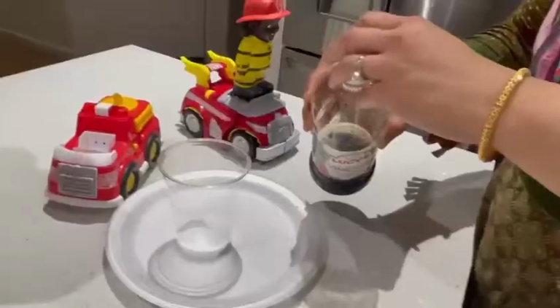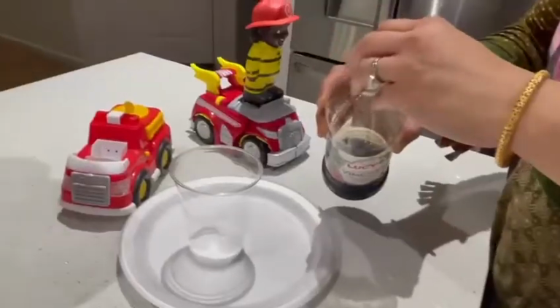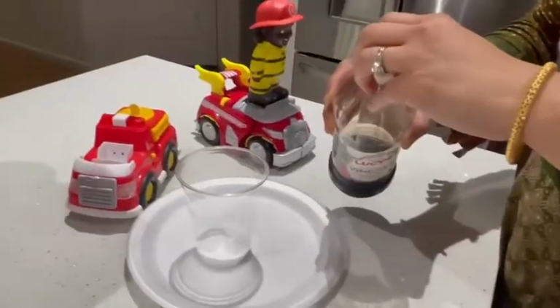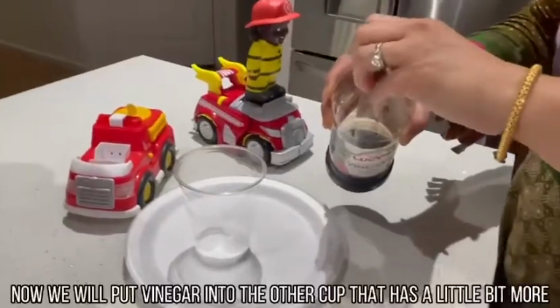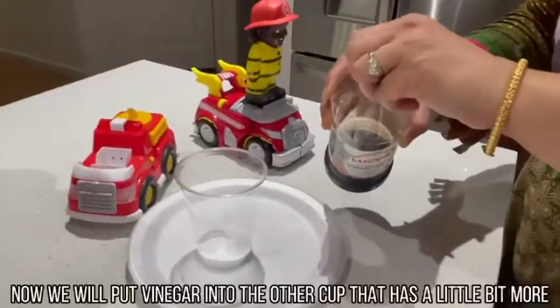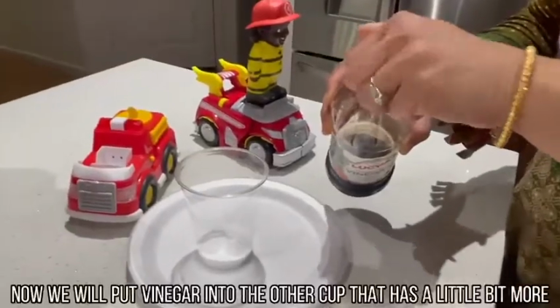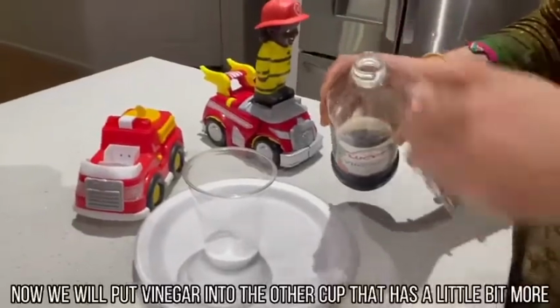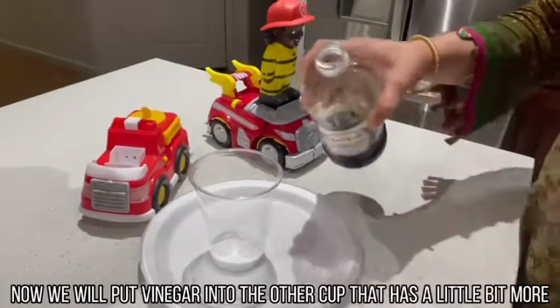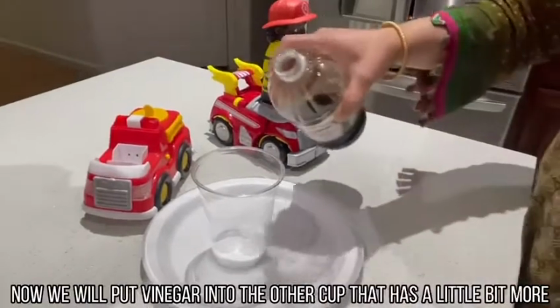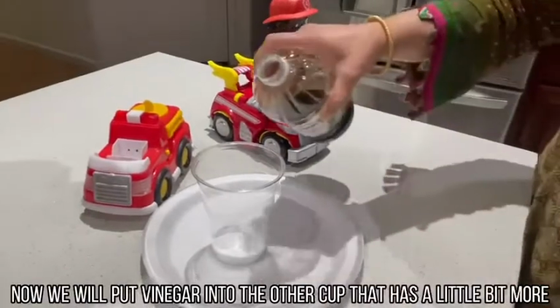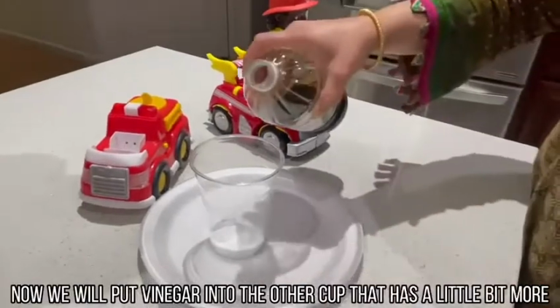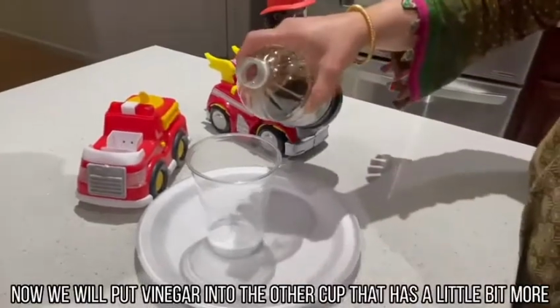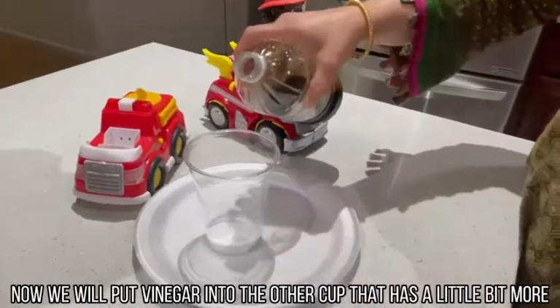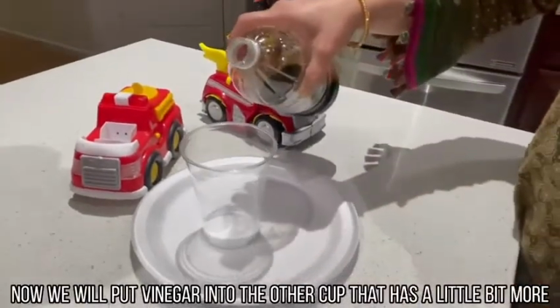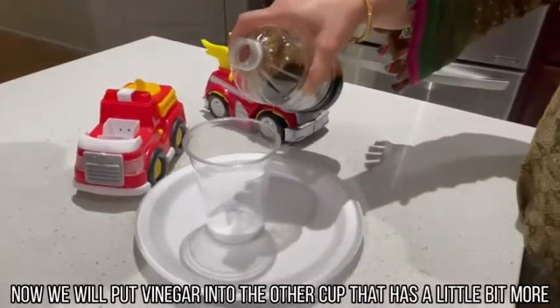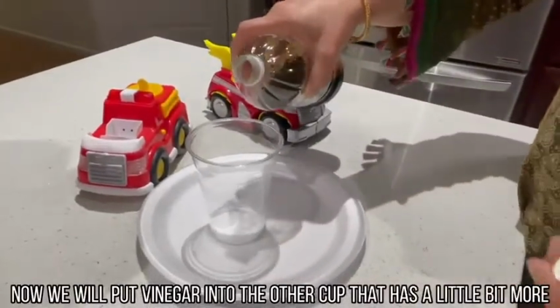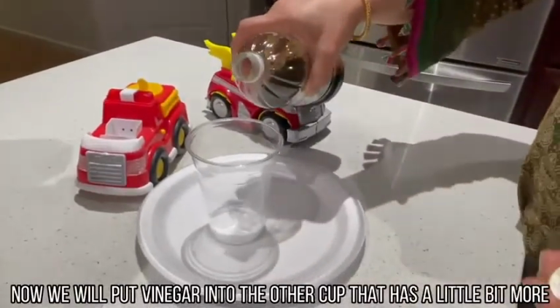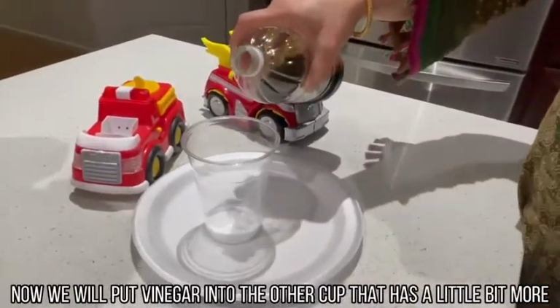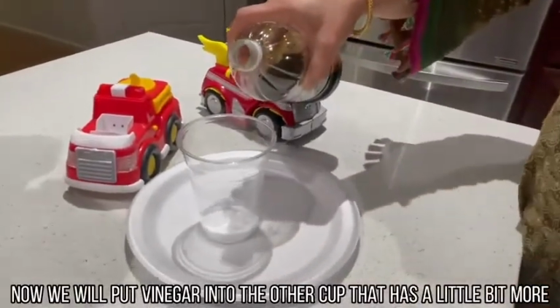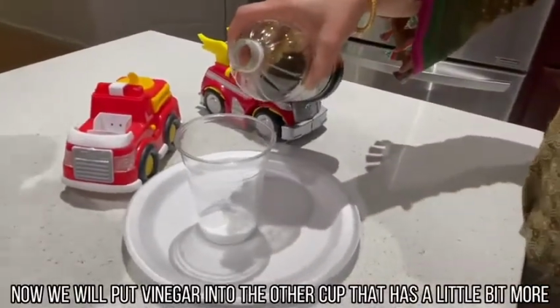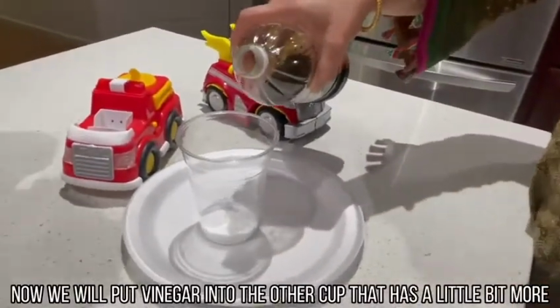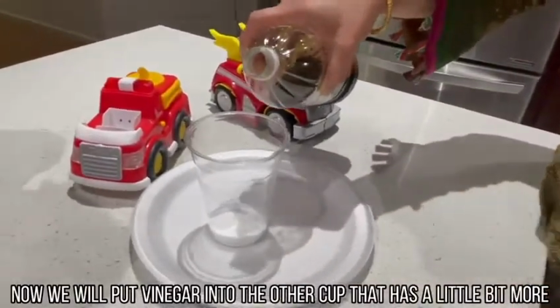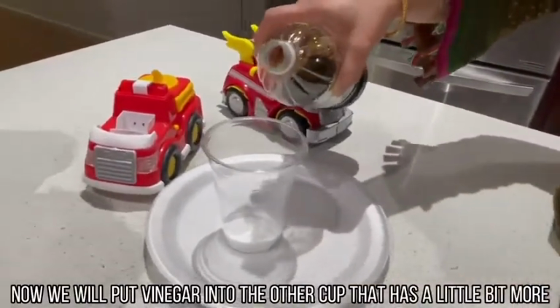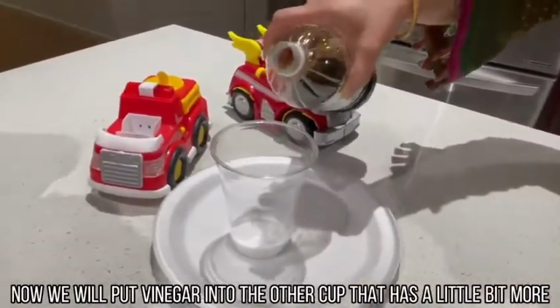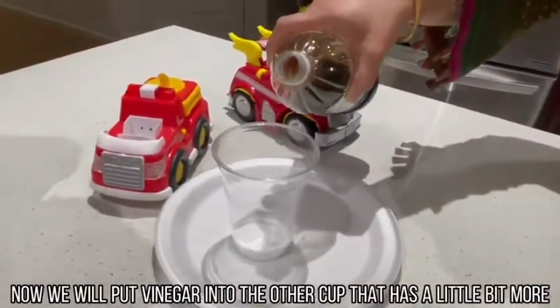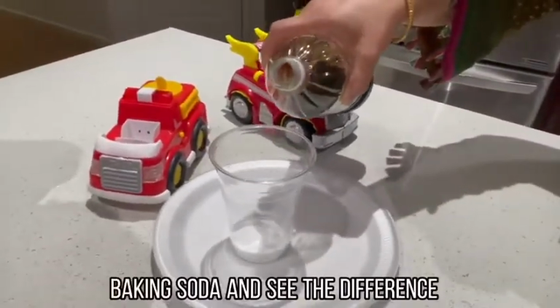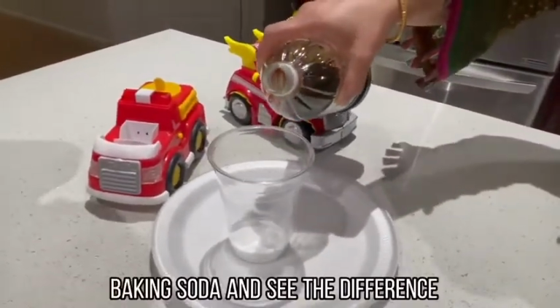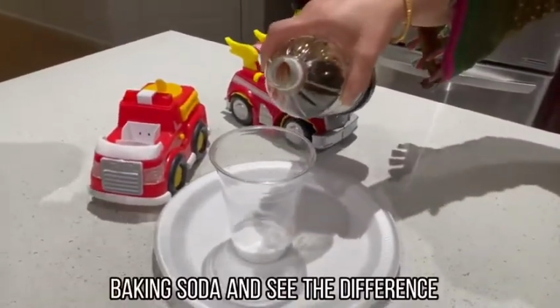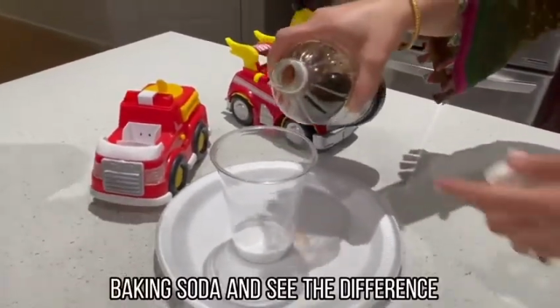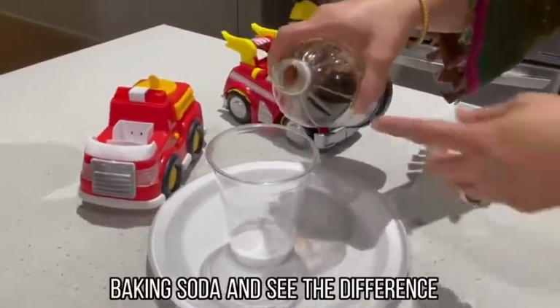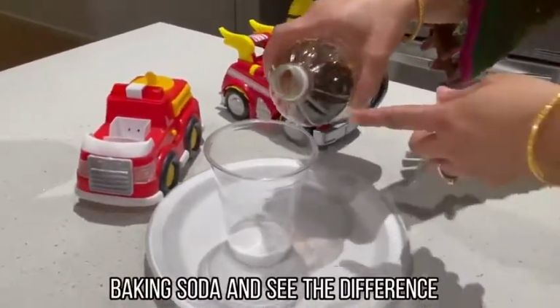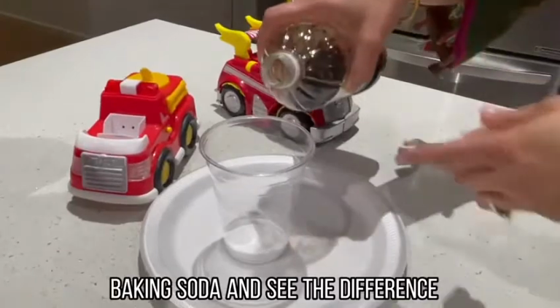Now we will put vinegar into the other cup that has more baking soda and see the difference.